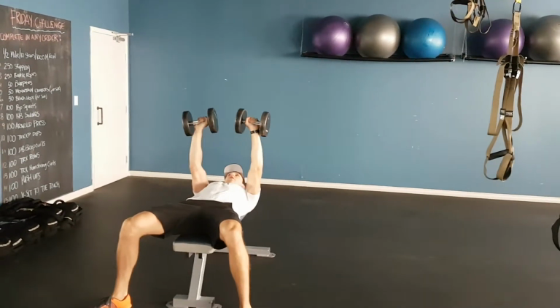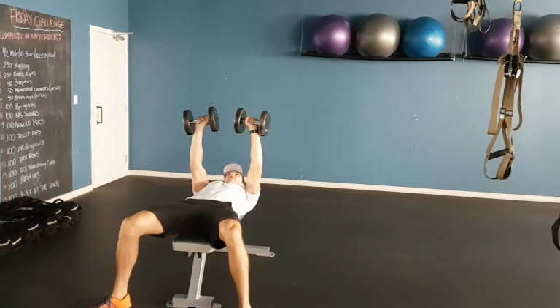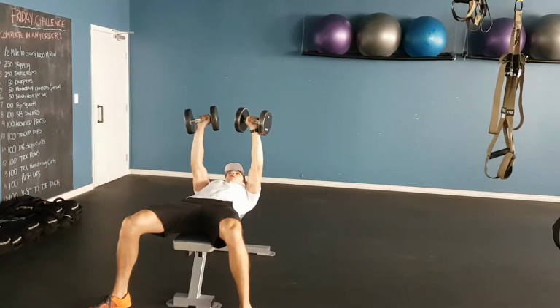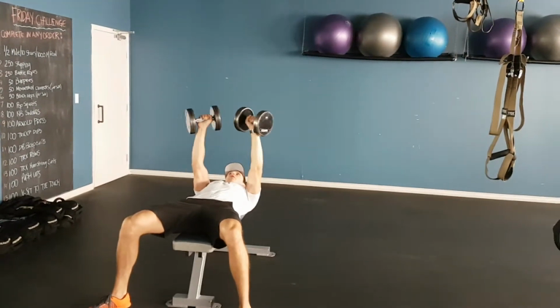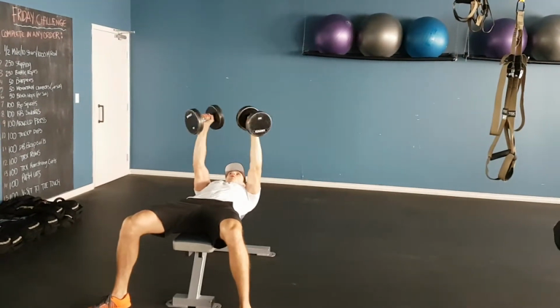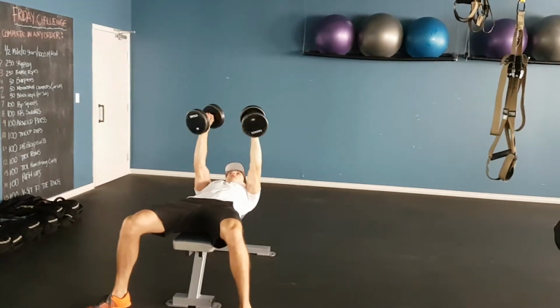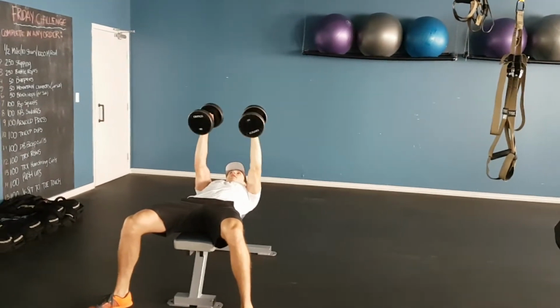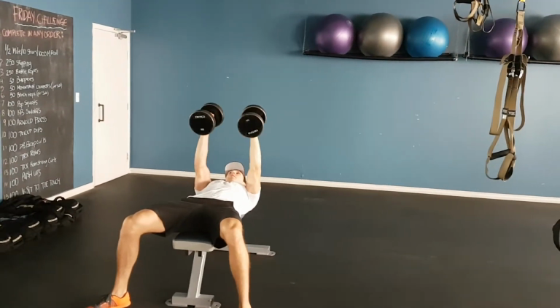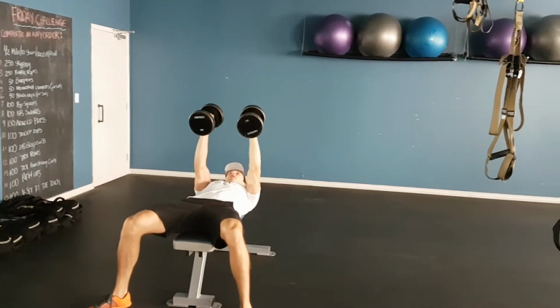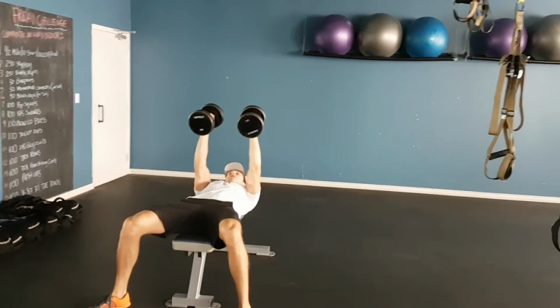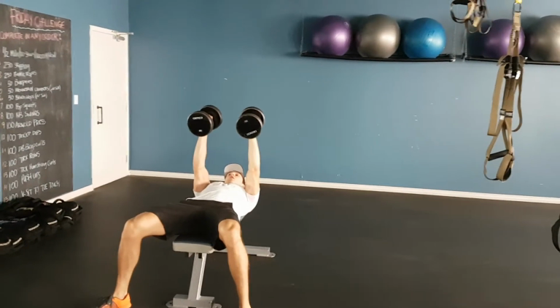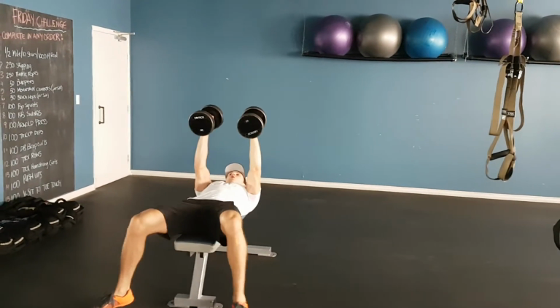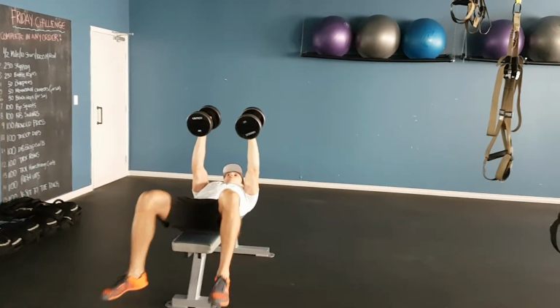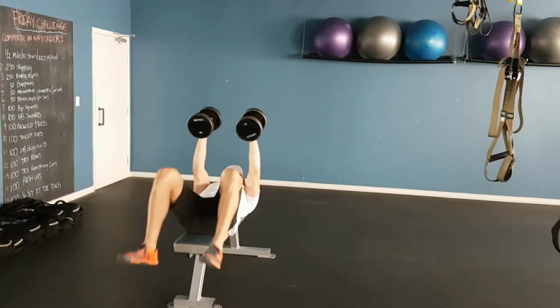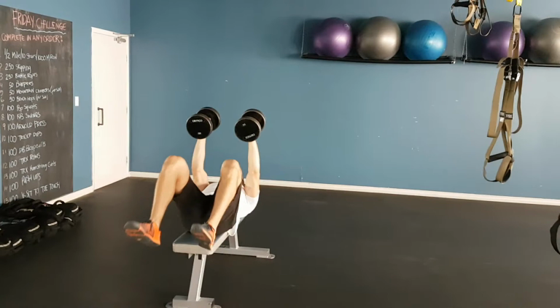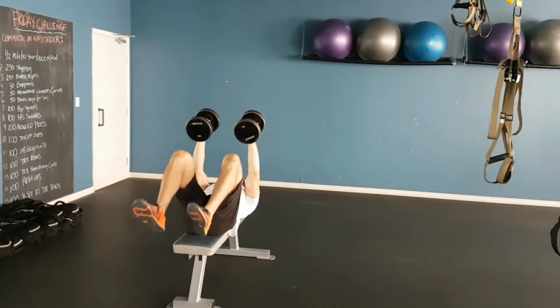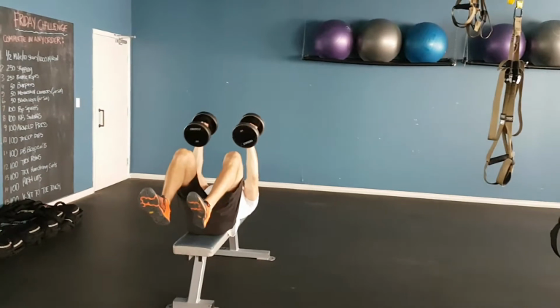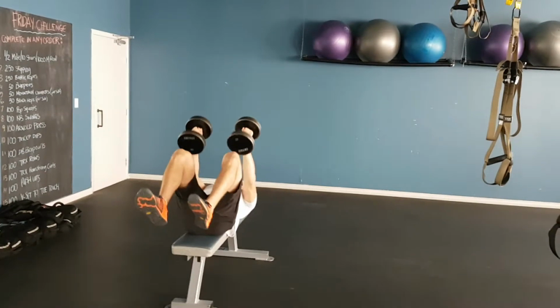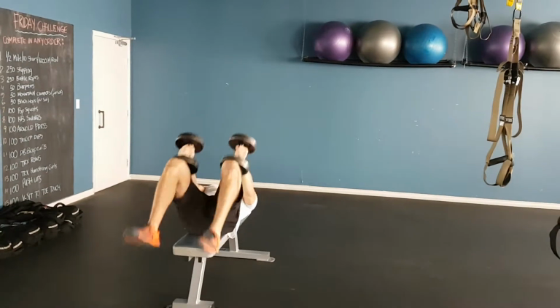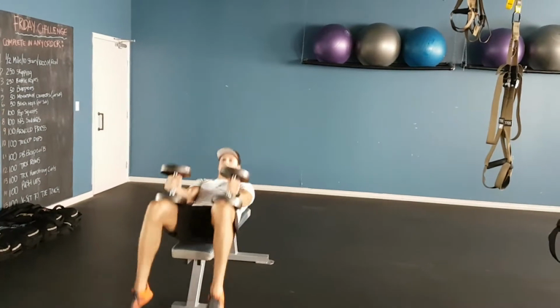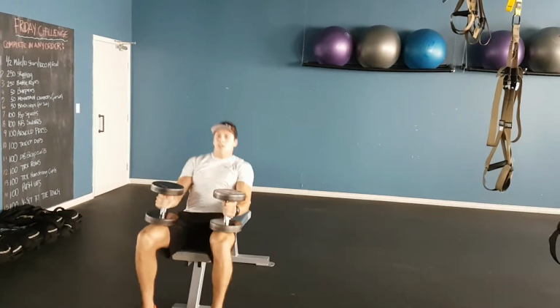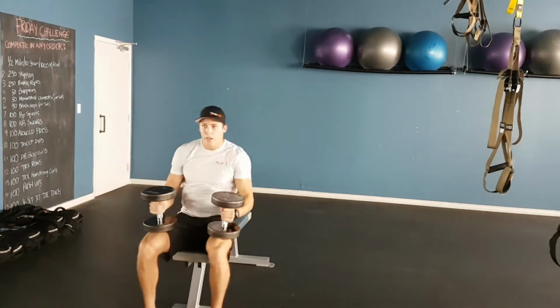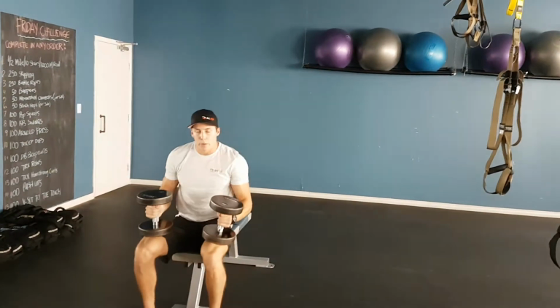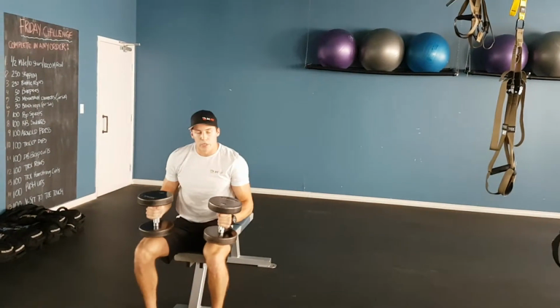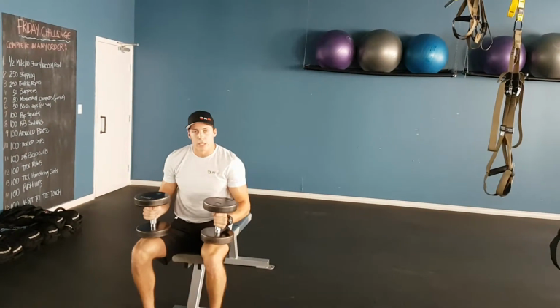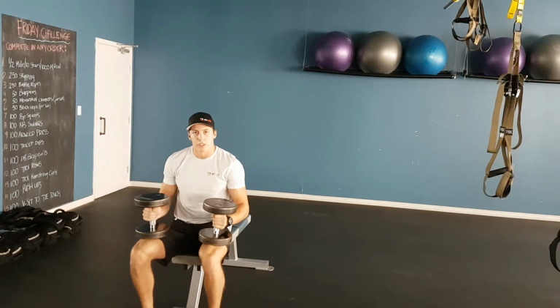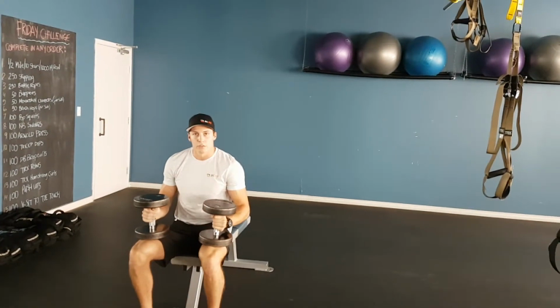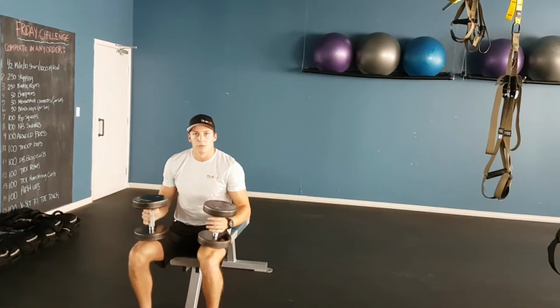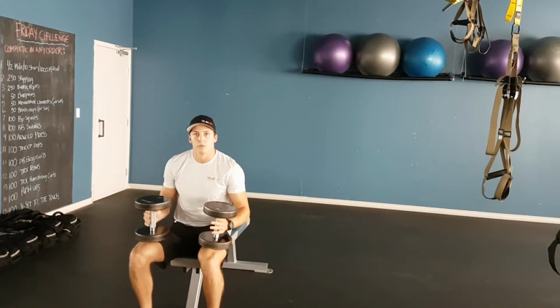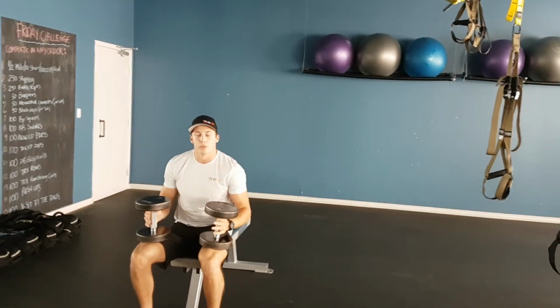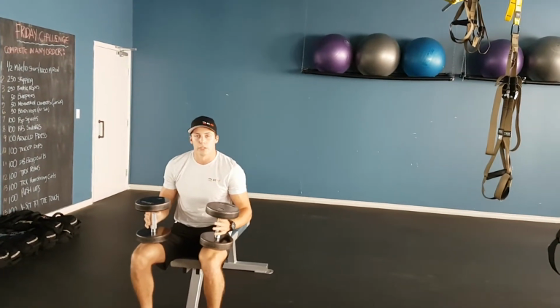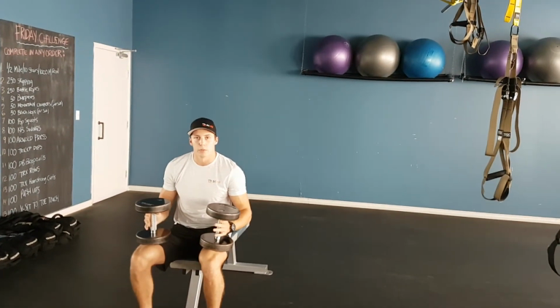When you're finished, you can rotate the dumbbells, bring up your legs, and bring it down to the seat of your chest.